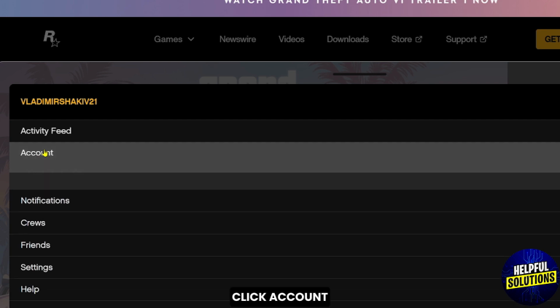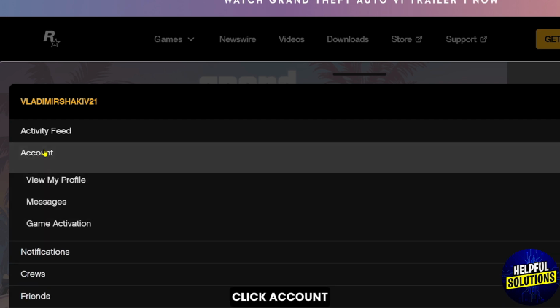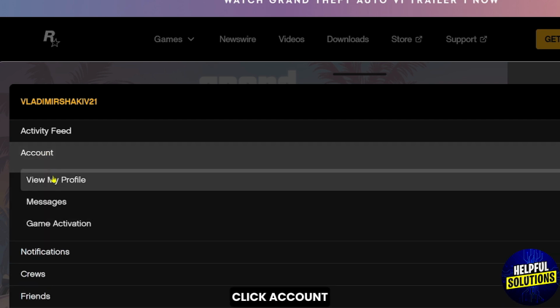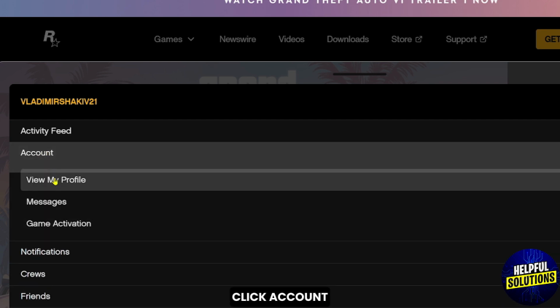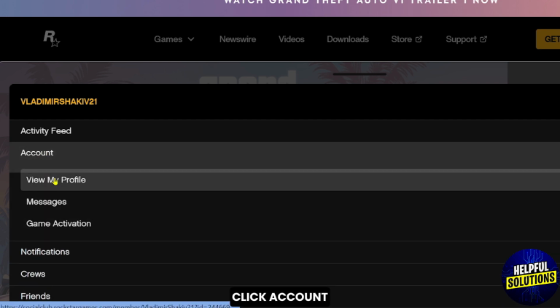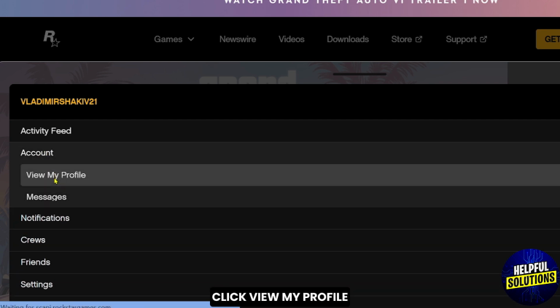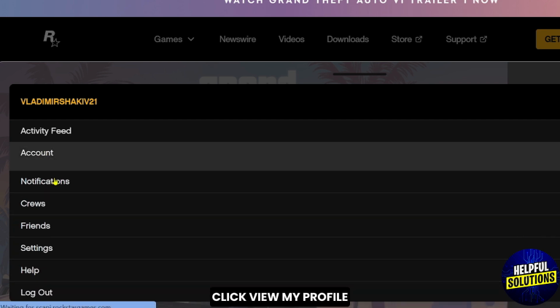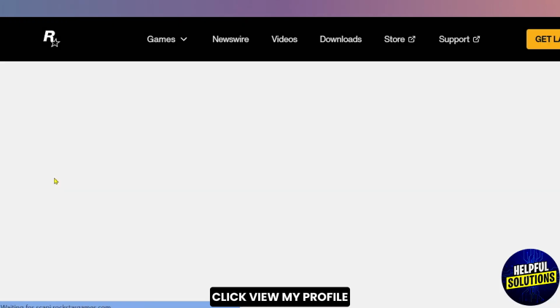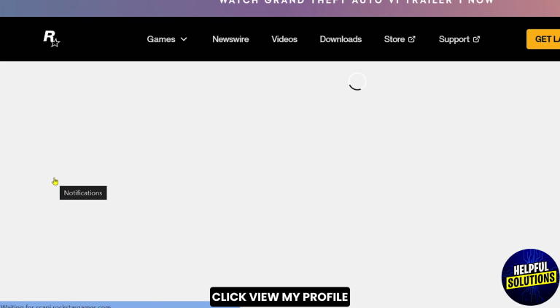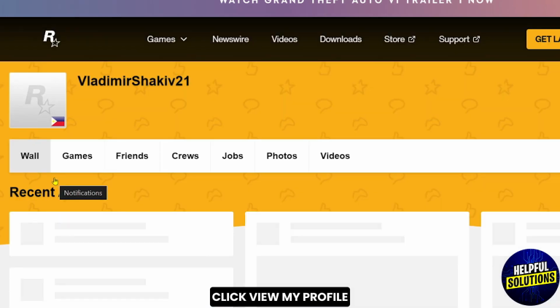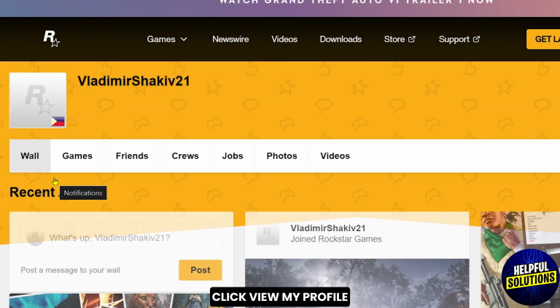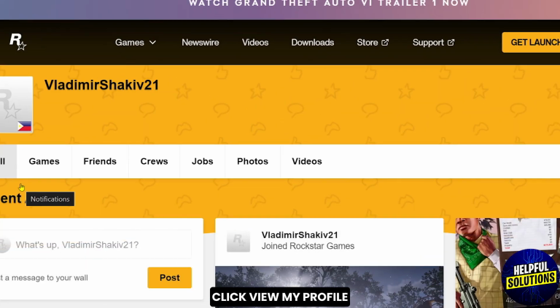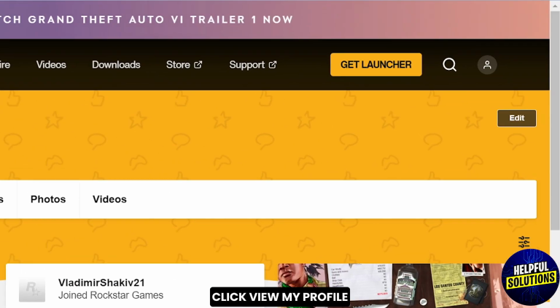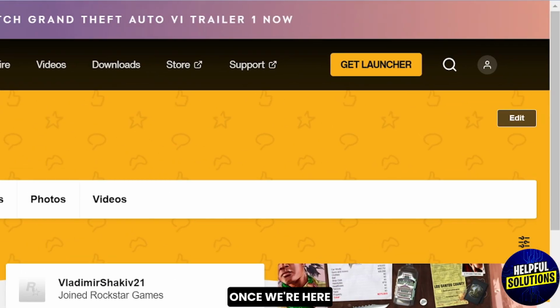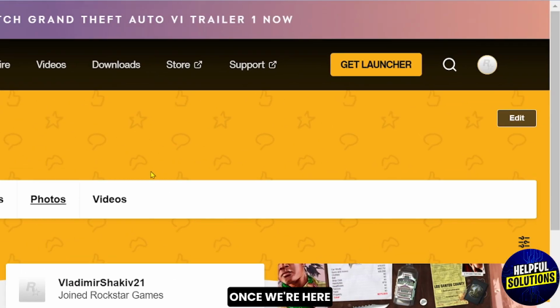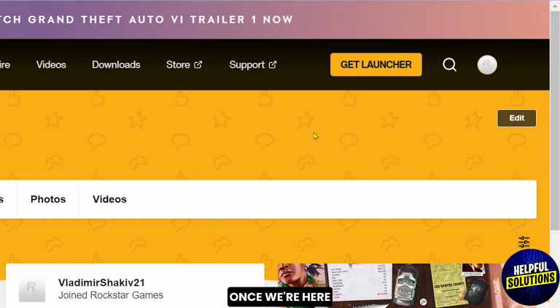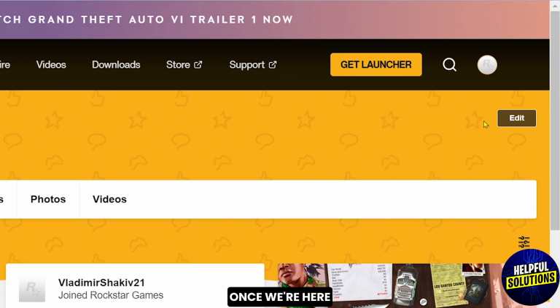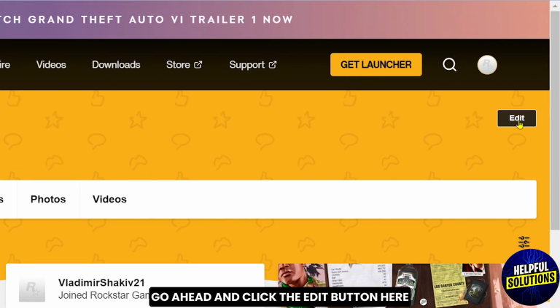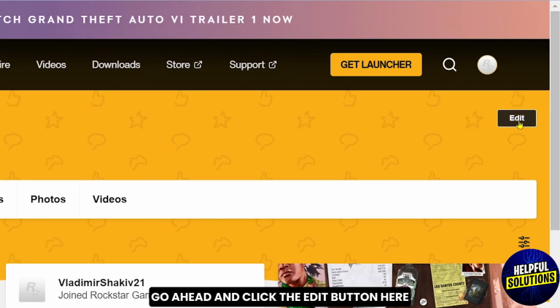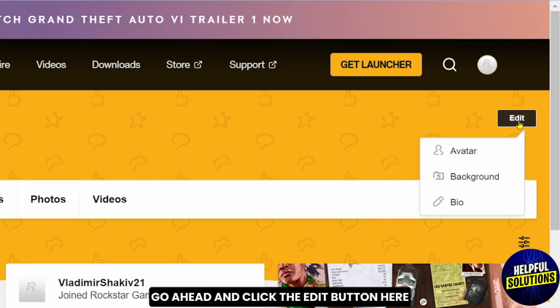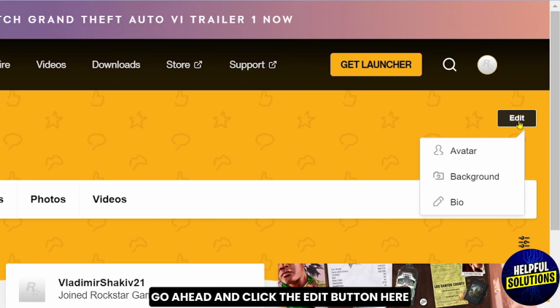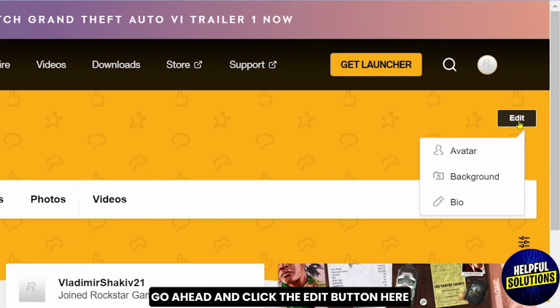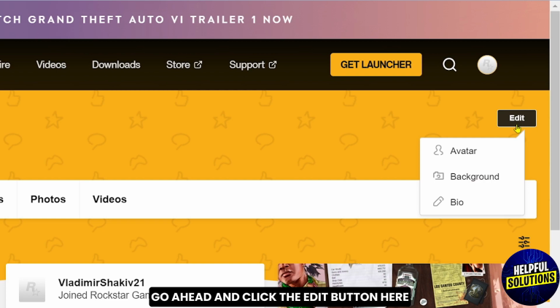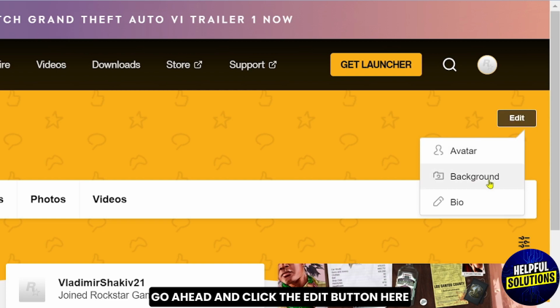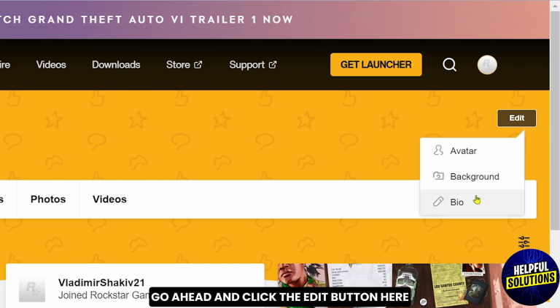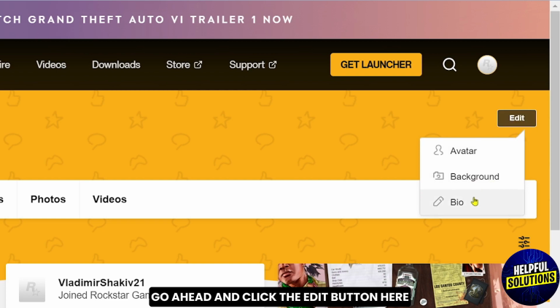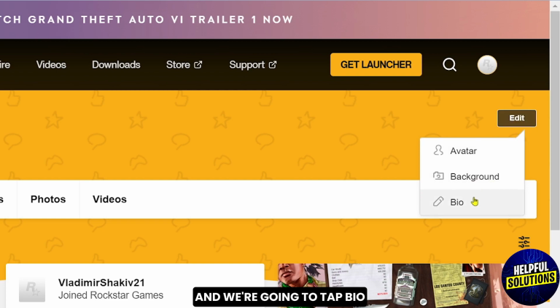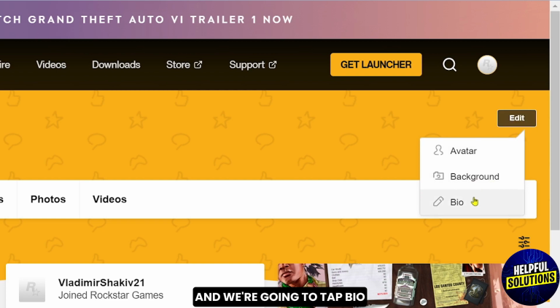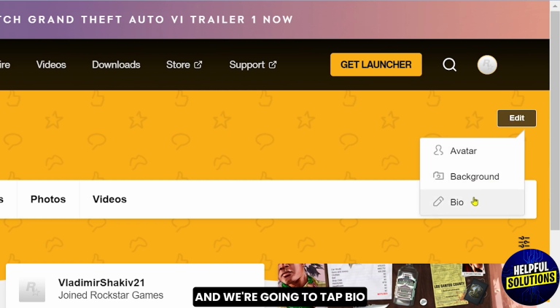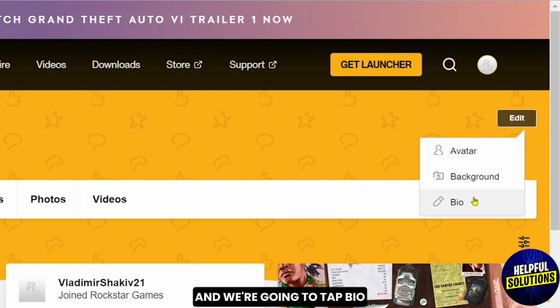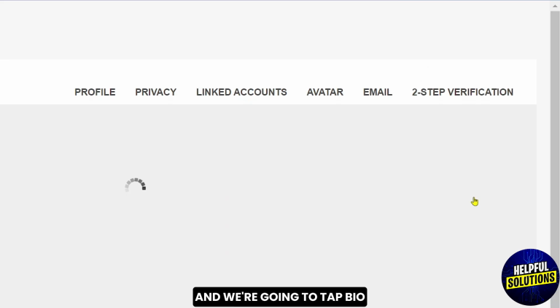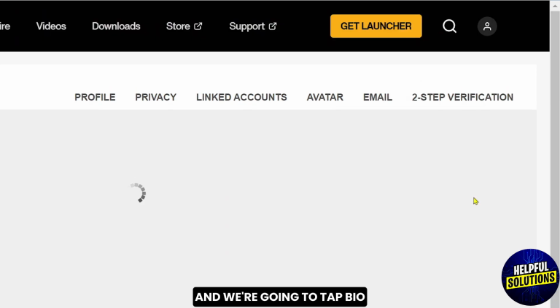Click Account, click View My Profile. Once we're here go ahead and click the Edit button here and we're going to tap Bio.